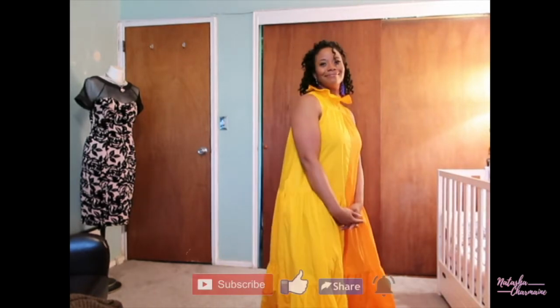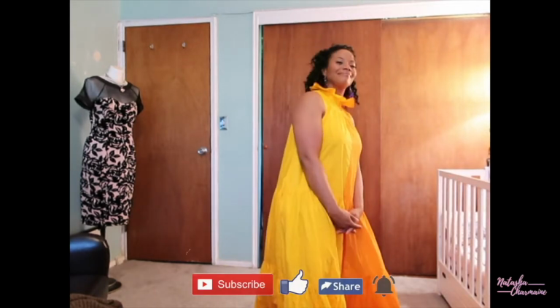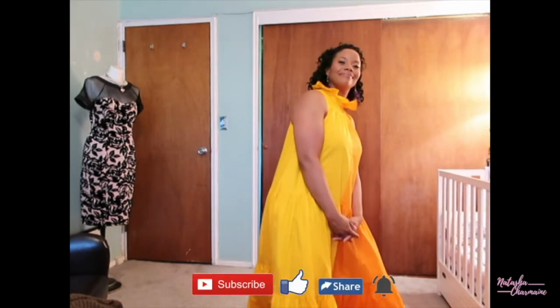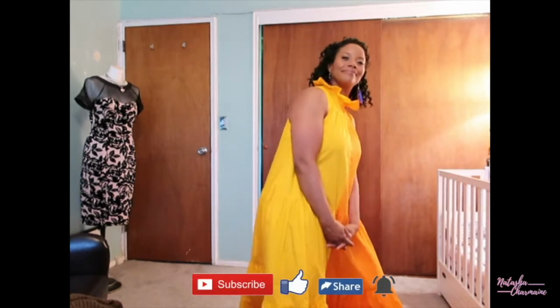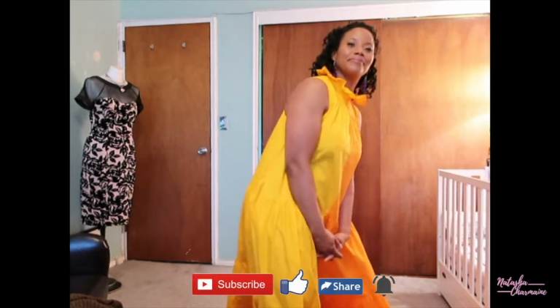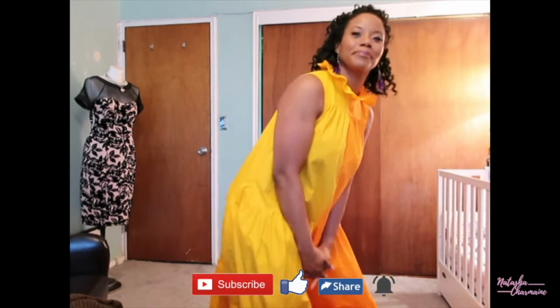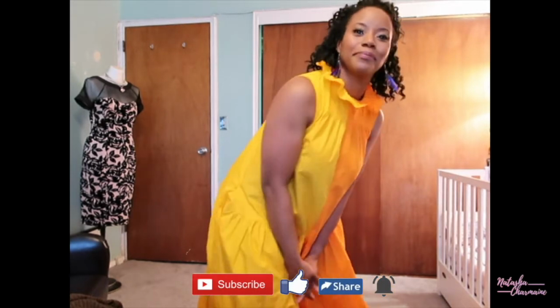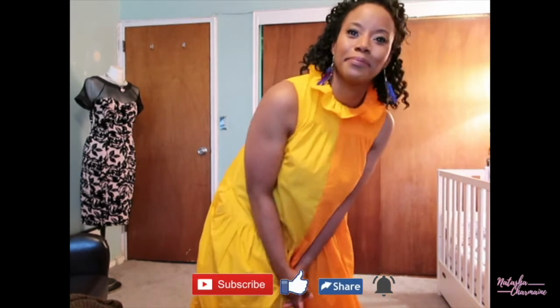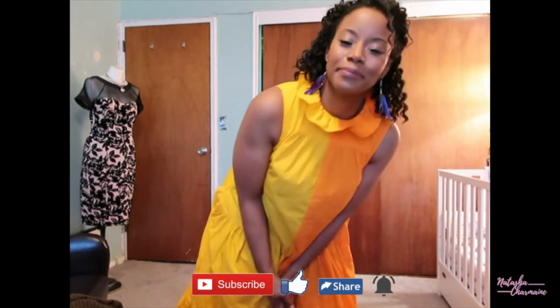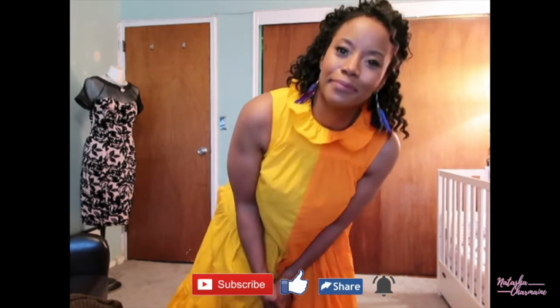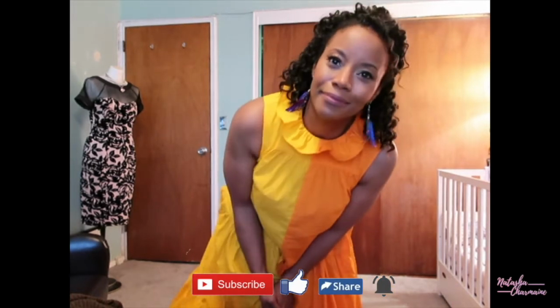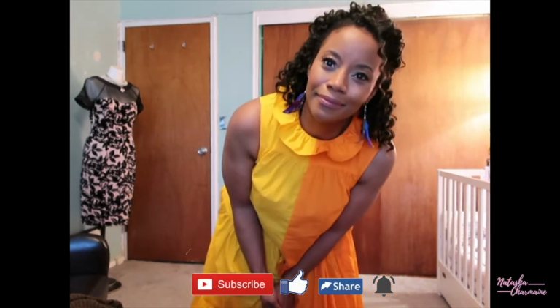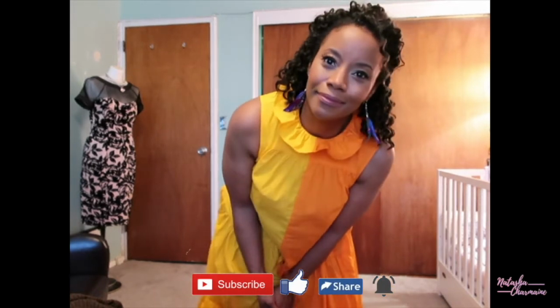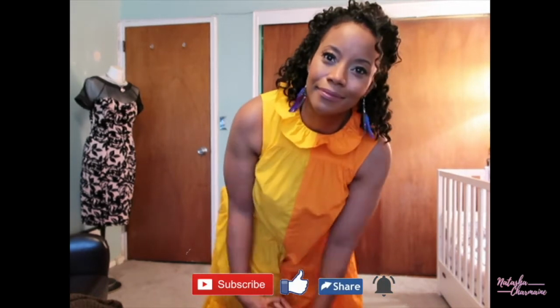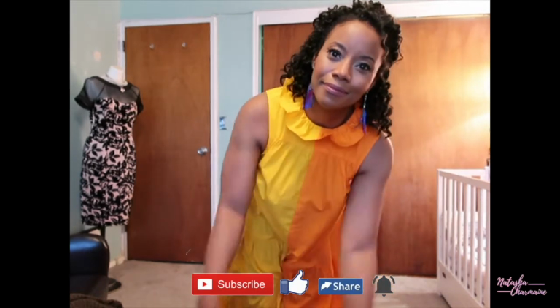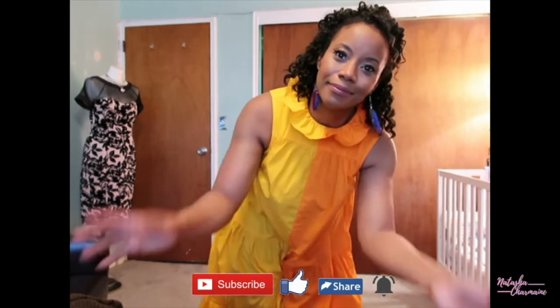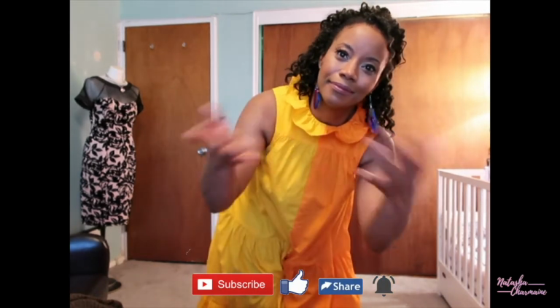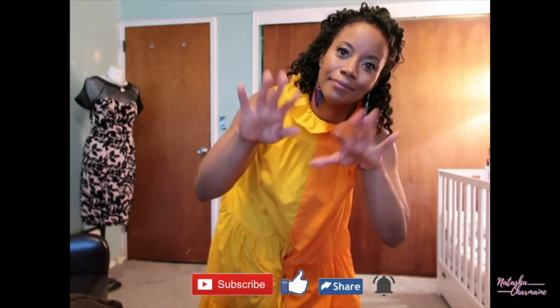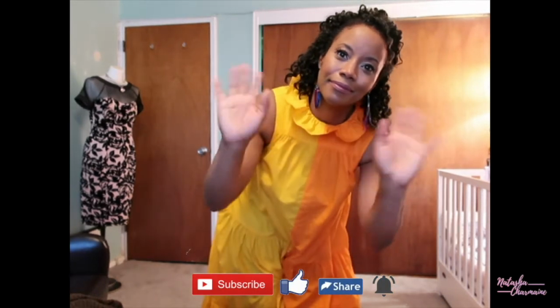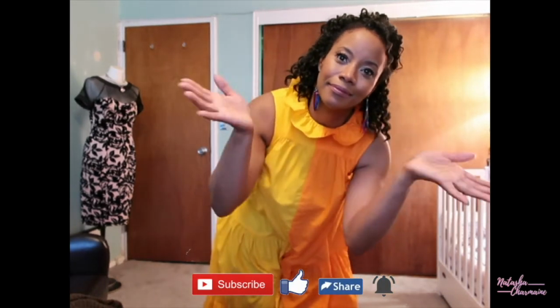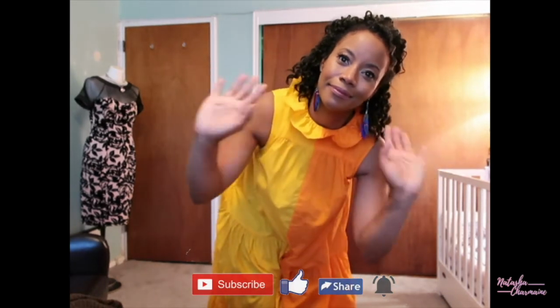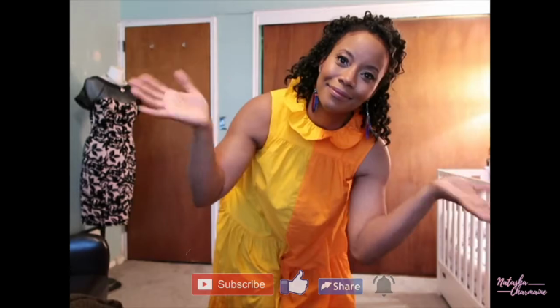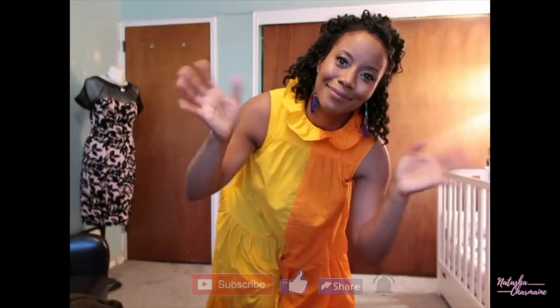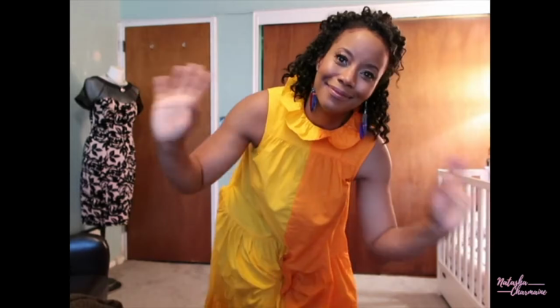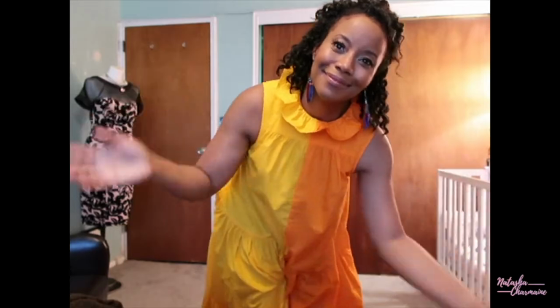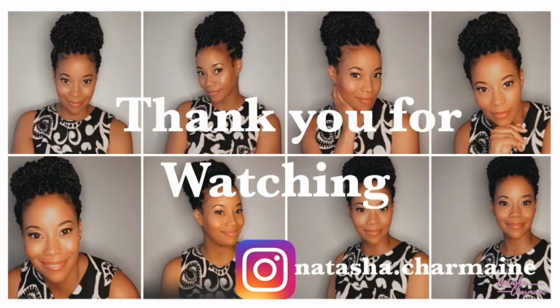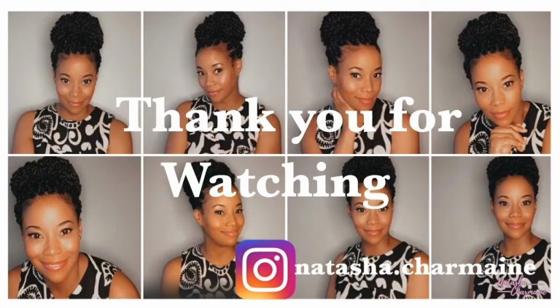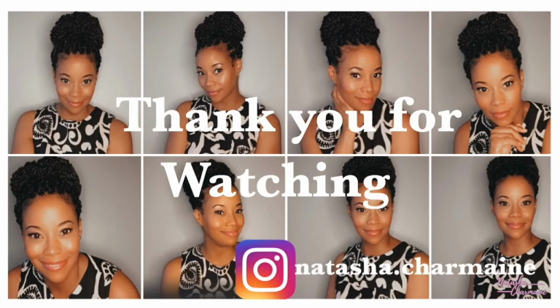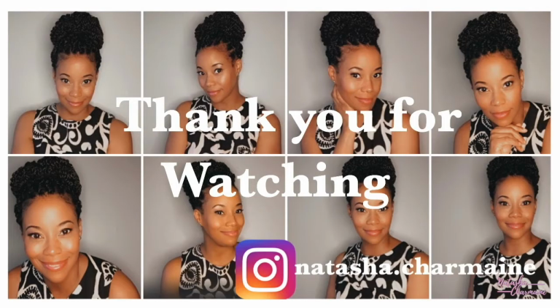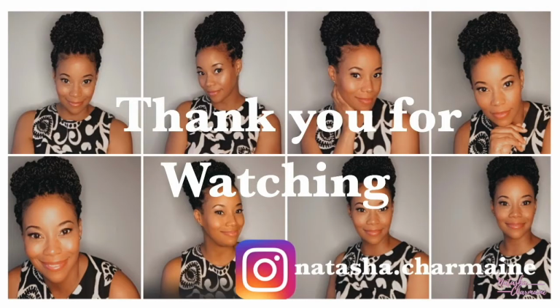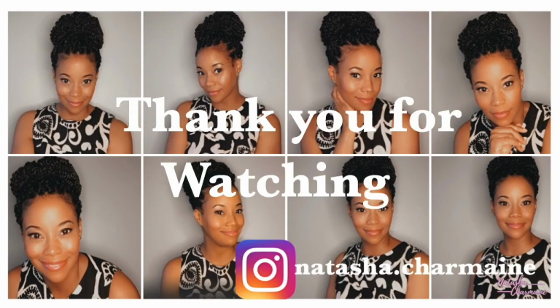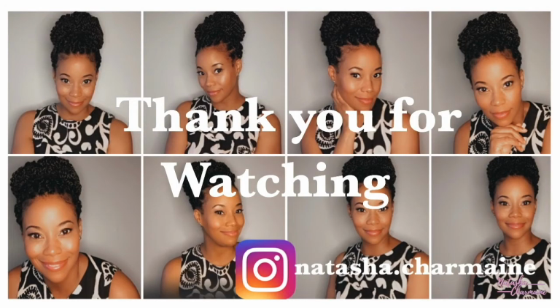Don't forget to subscribe and hit the like button if you enjoyed this video — I'll see you on my next one, bye!